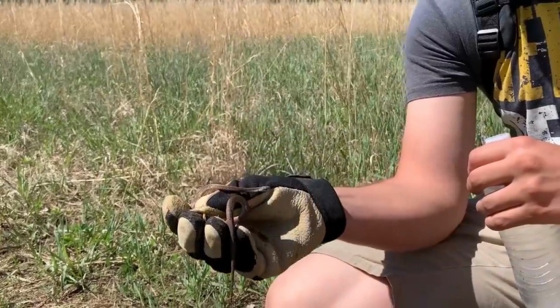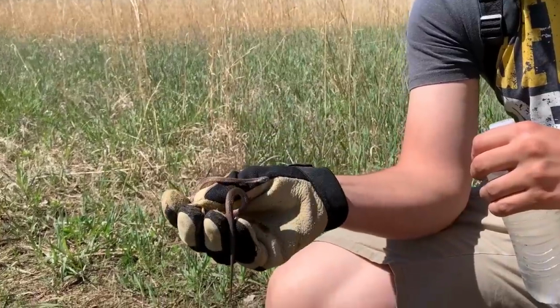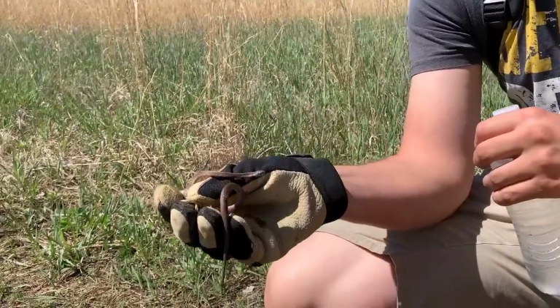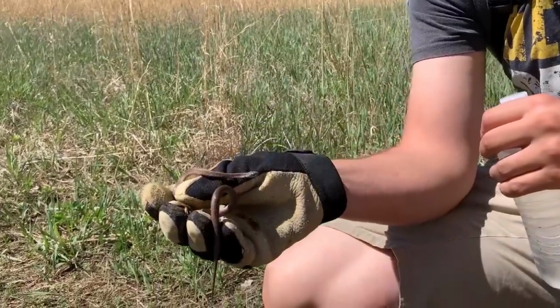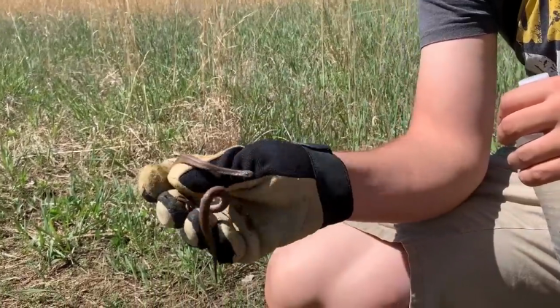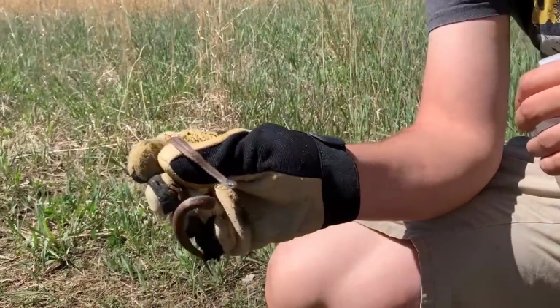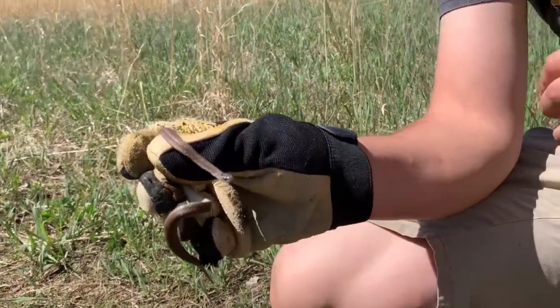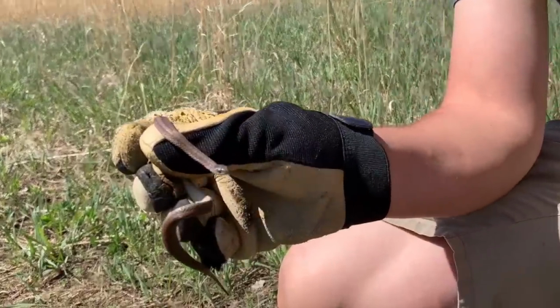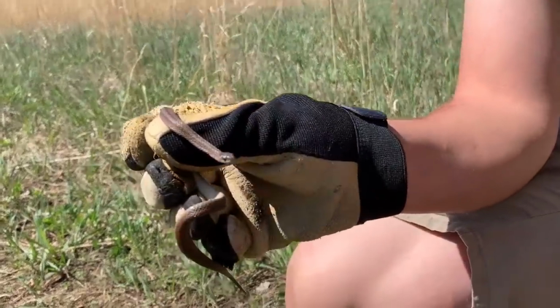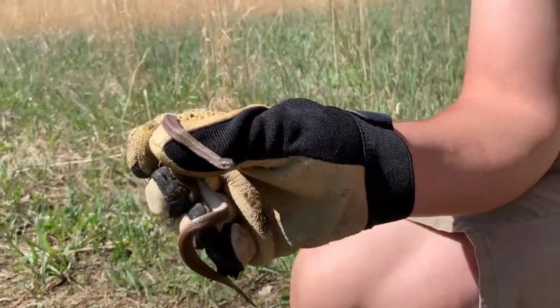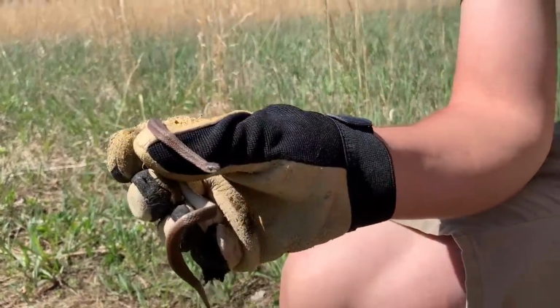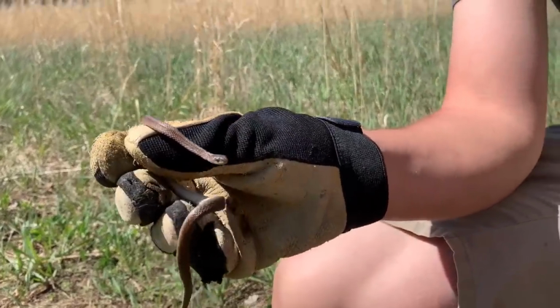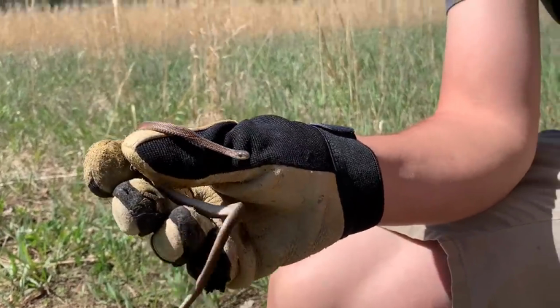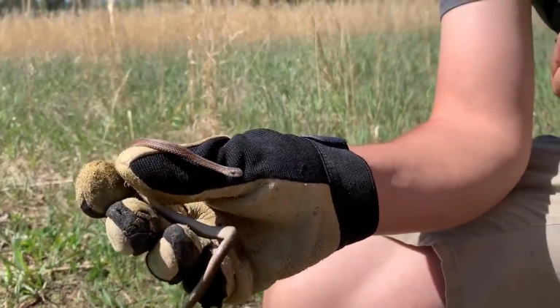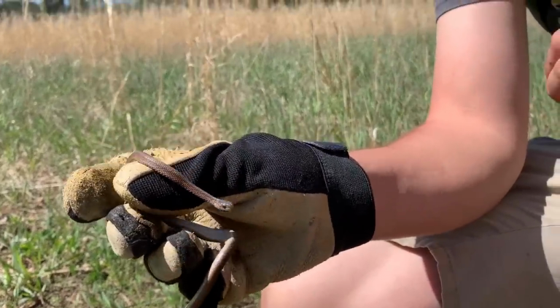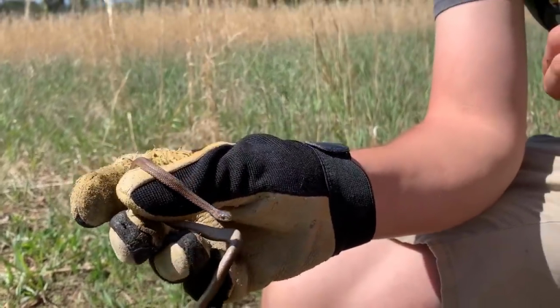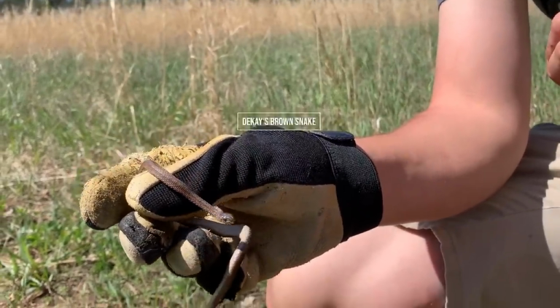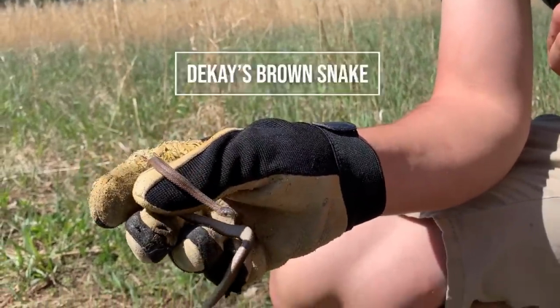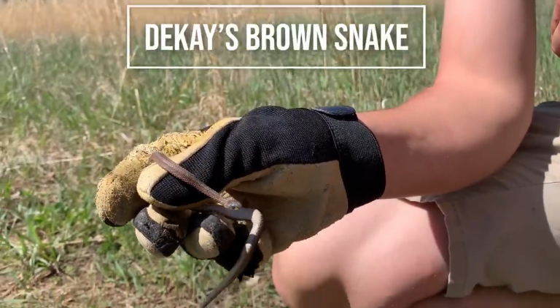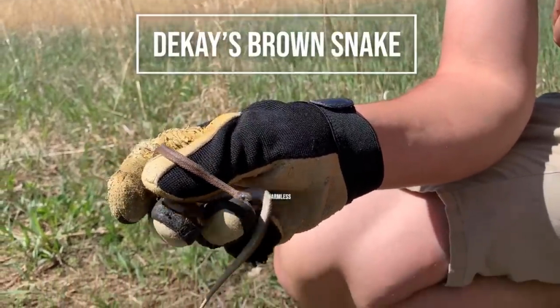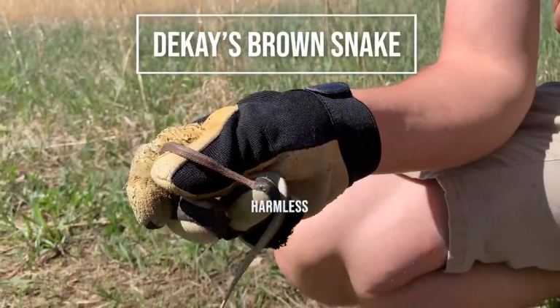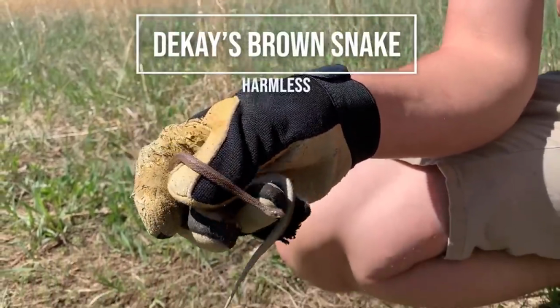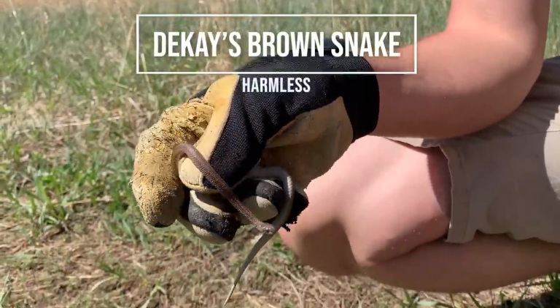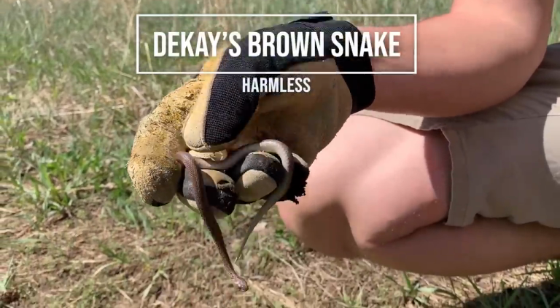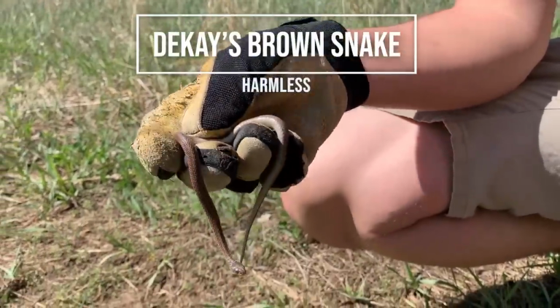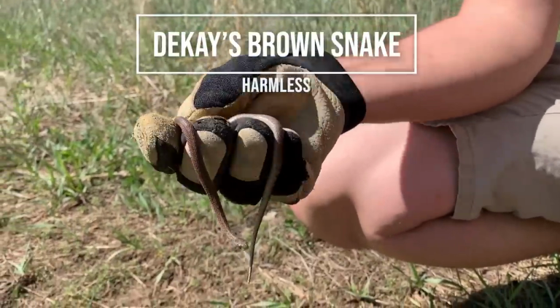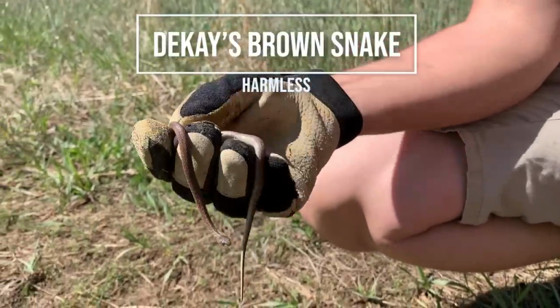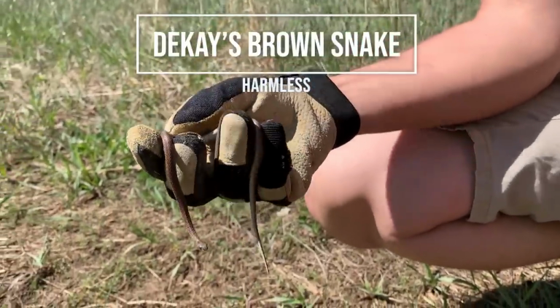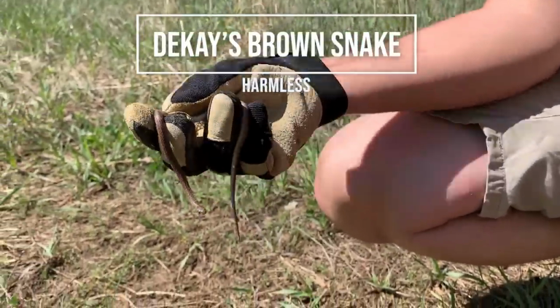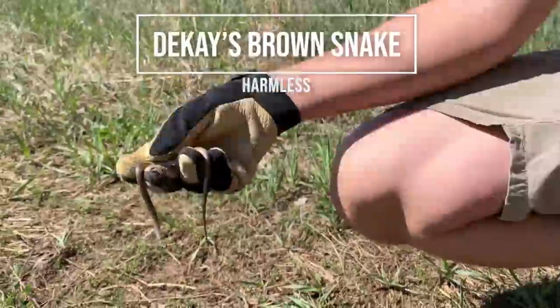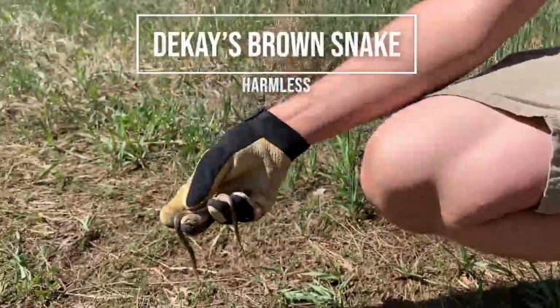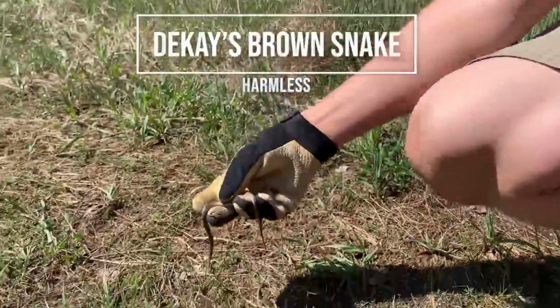Aaron just spotted this little brown snake on the crawl — second non-ring neck of the day. Kind of weird to see one out and about.